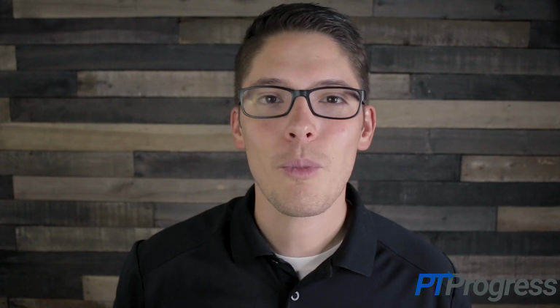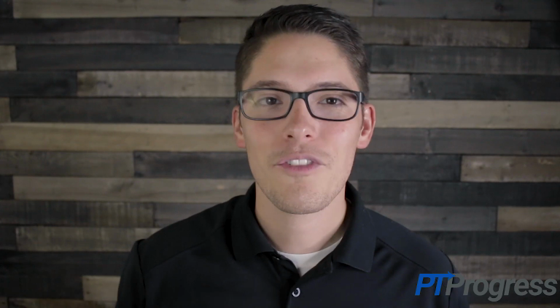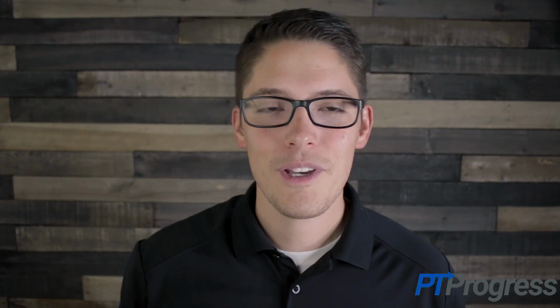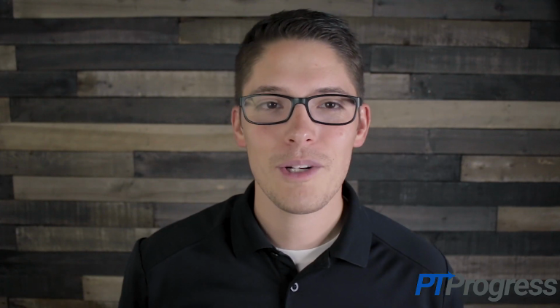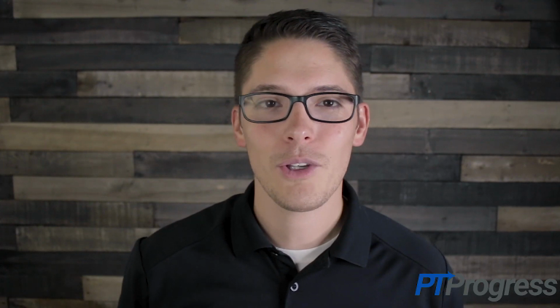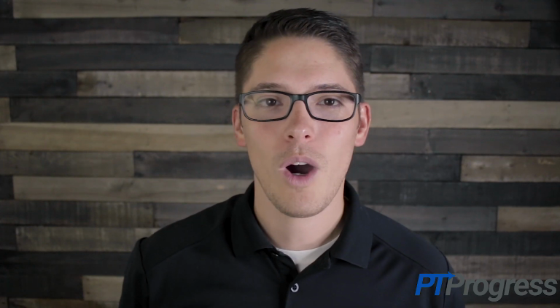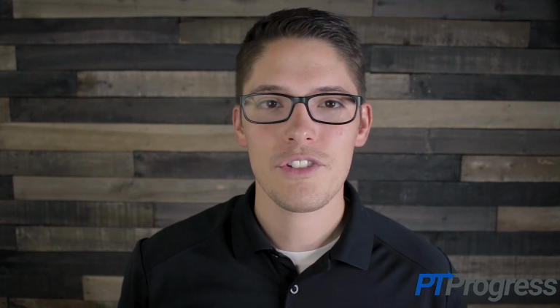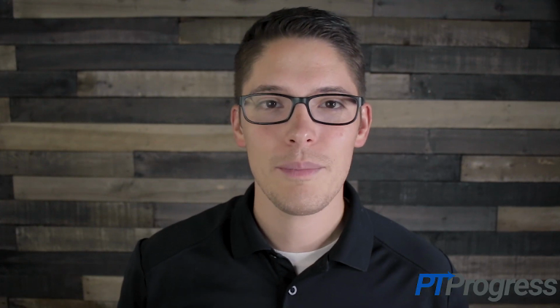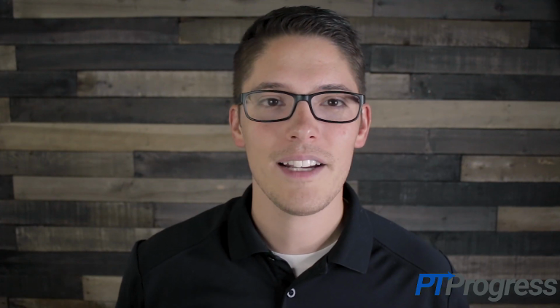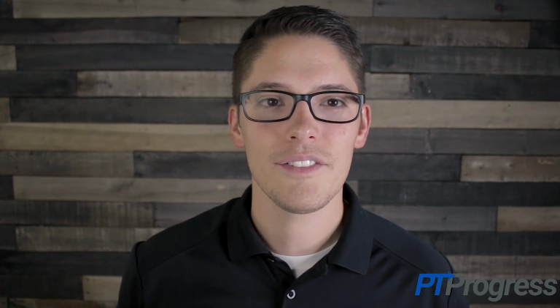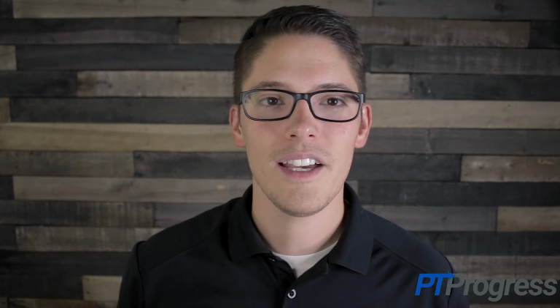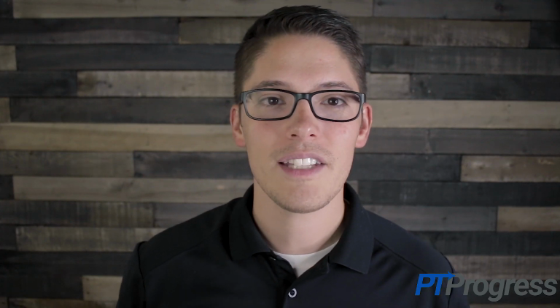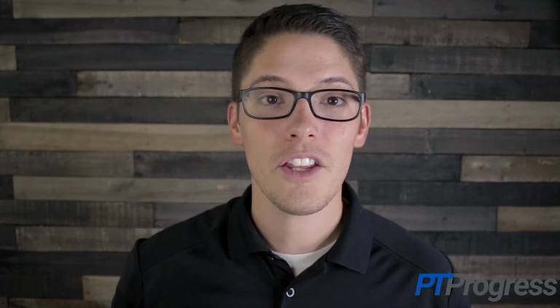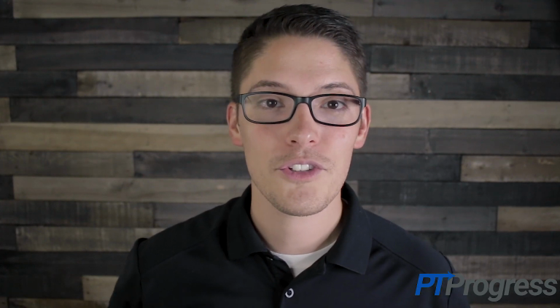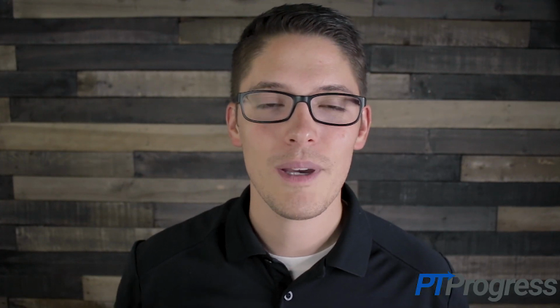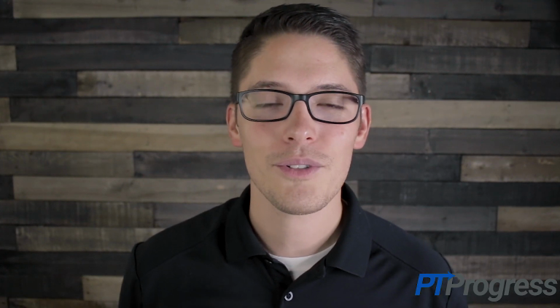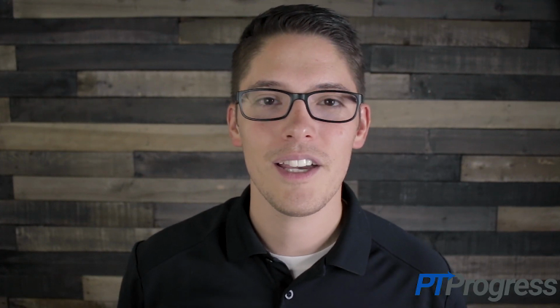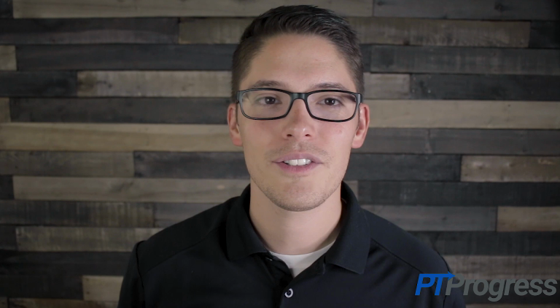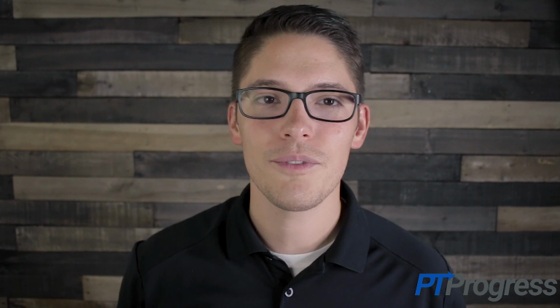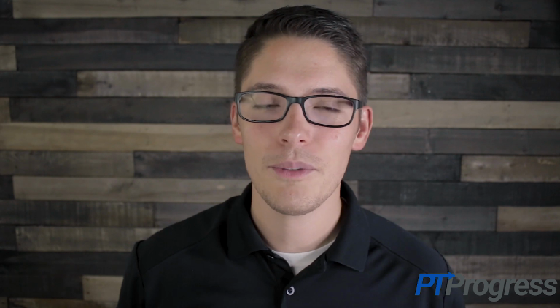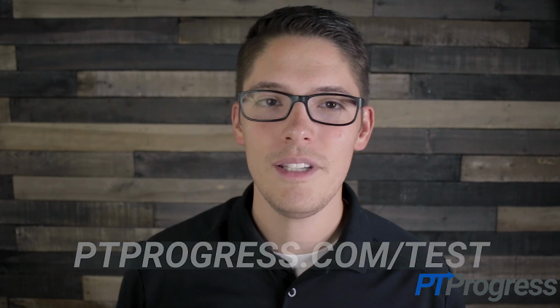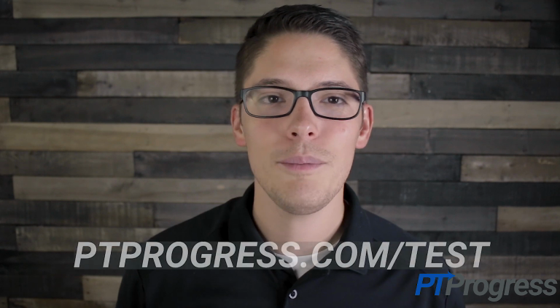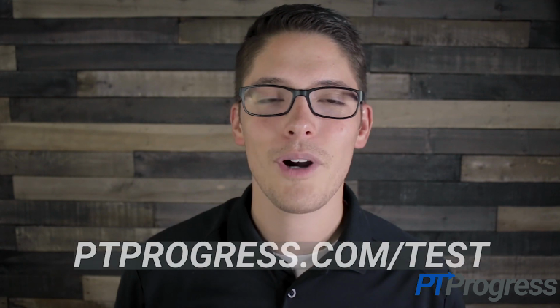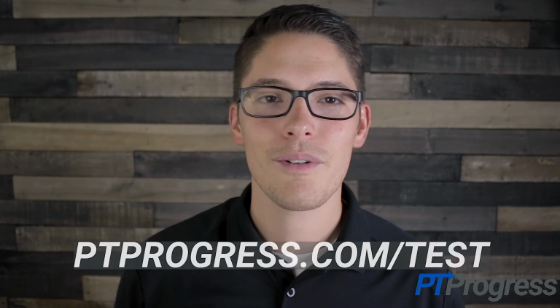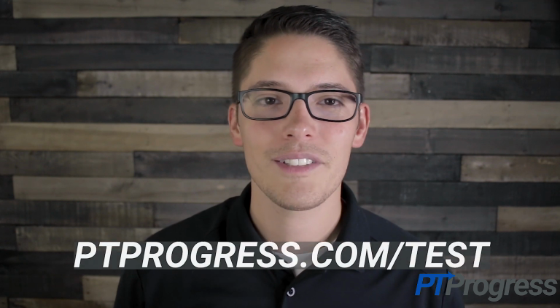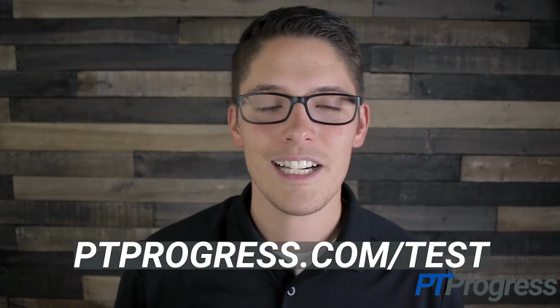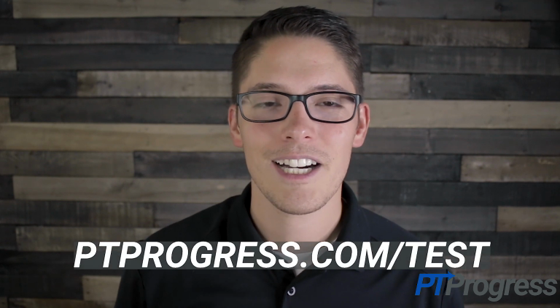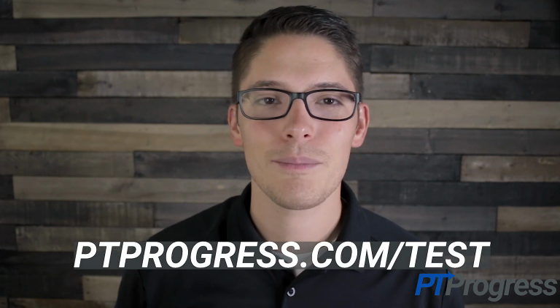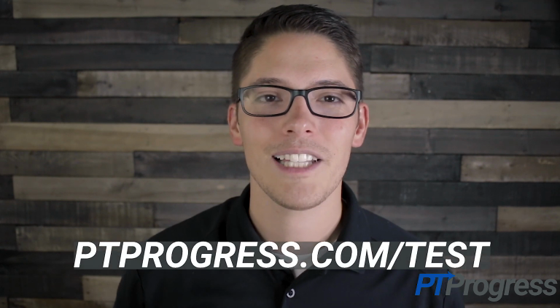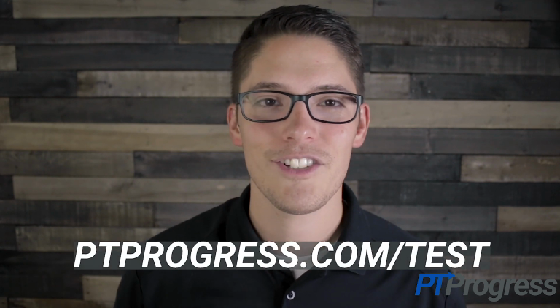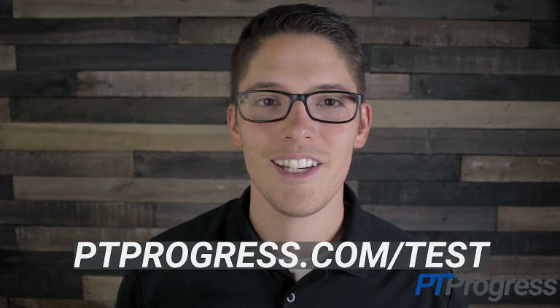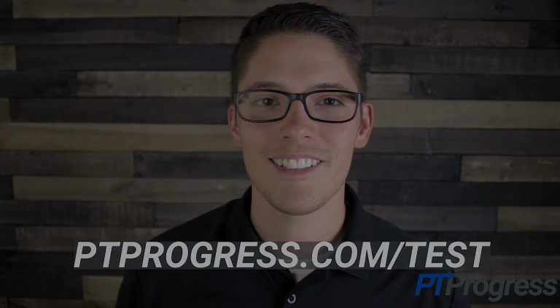For more information about the quadriceps active test and other special tests, visit ptprogress.com/test.